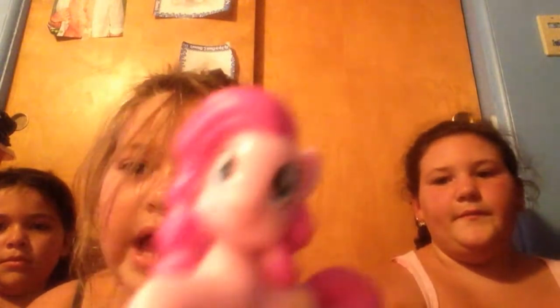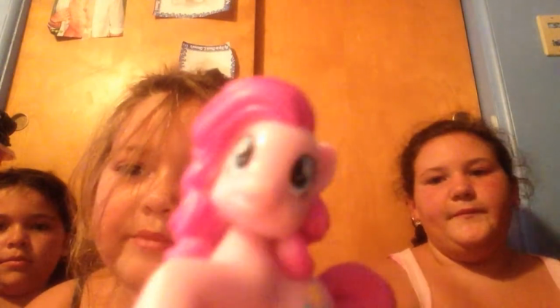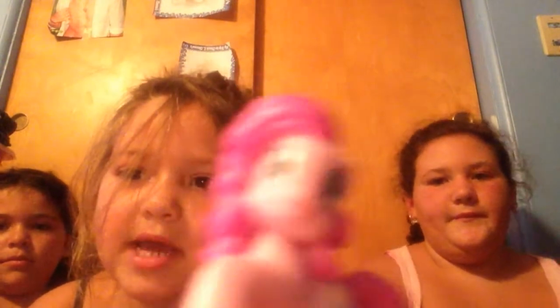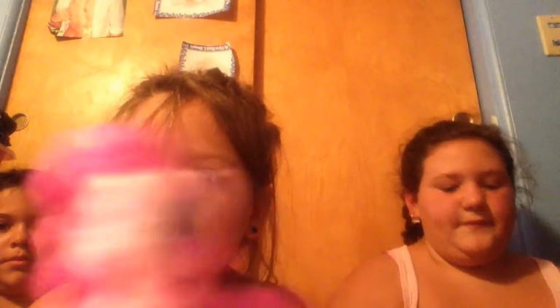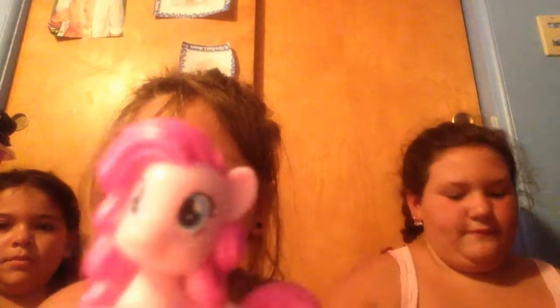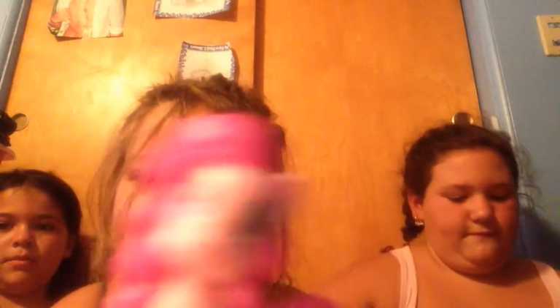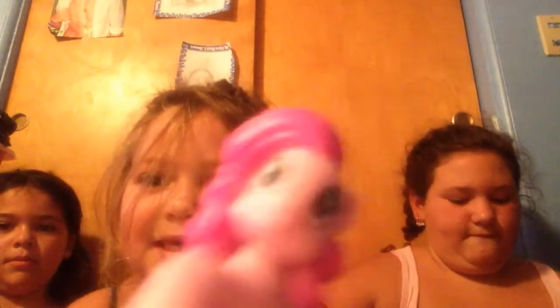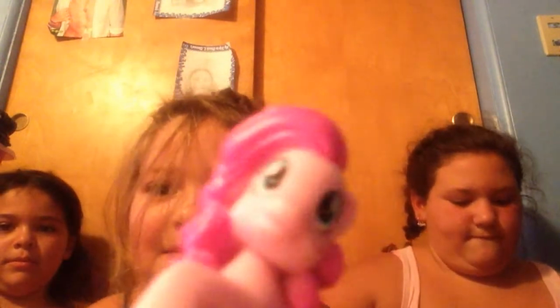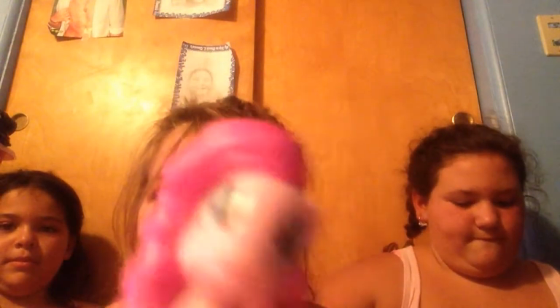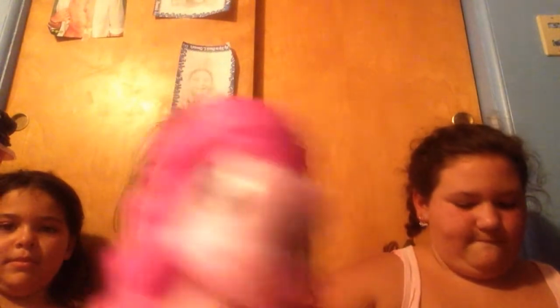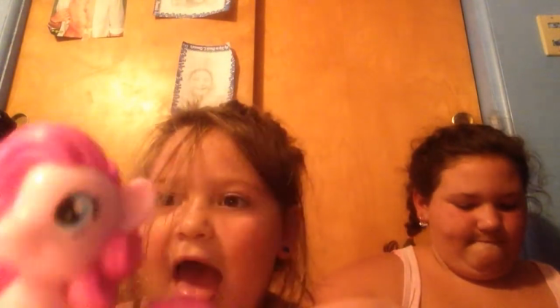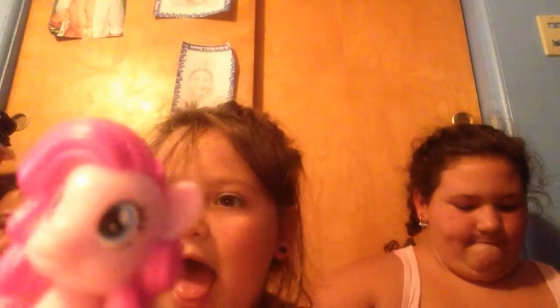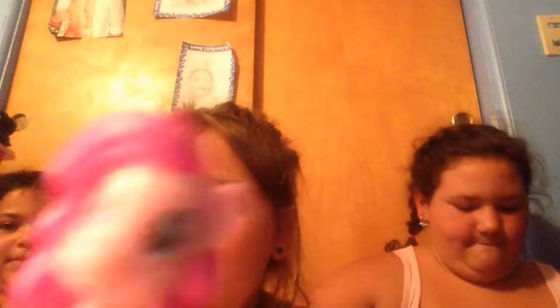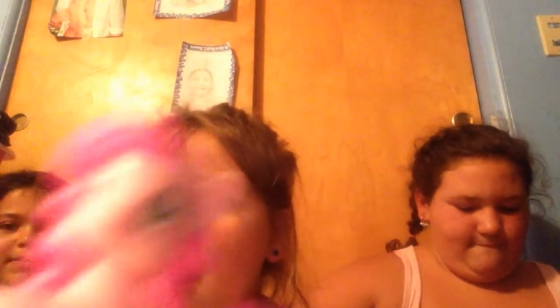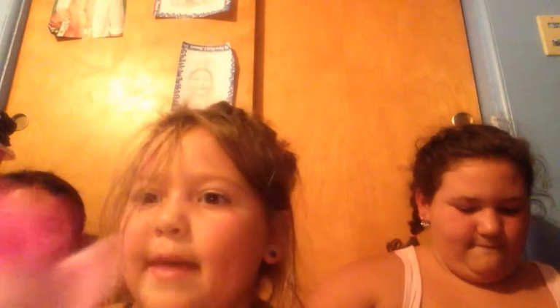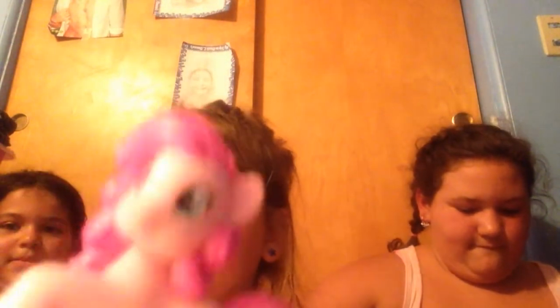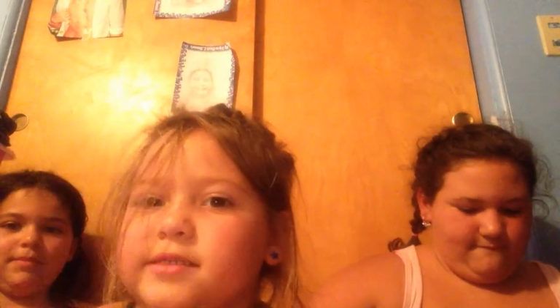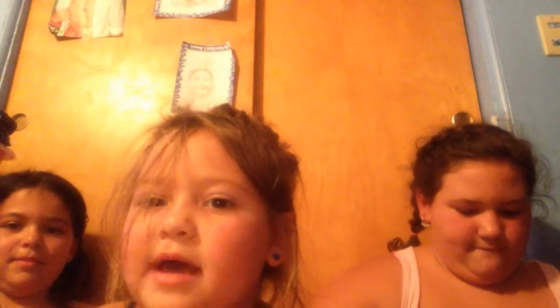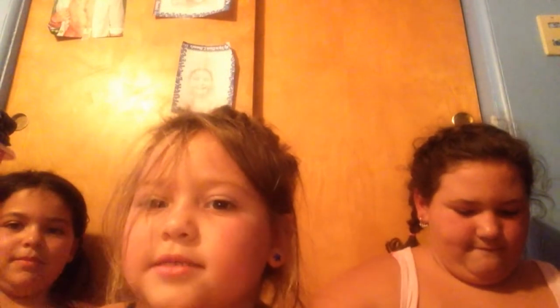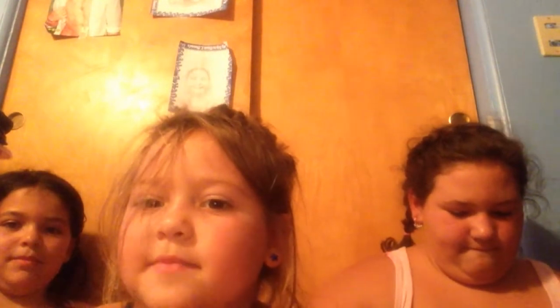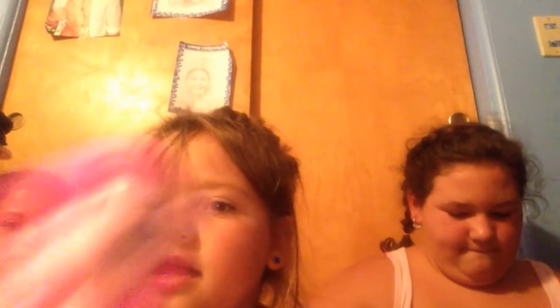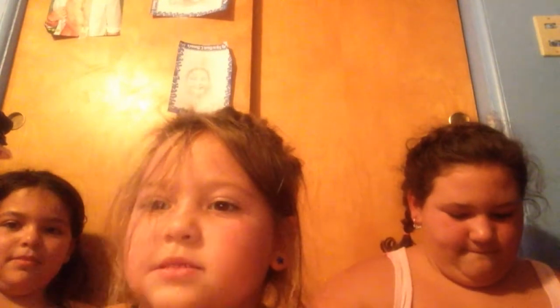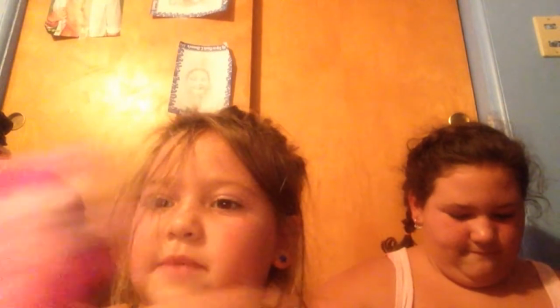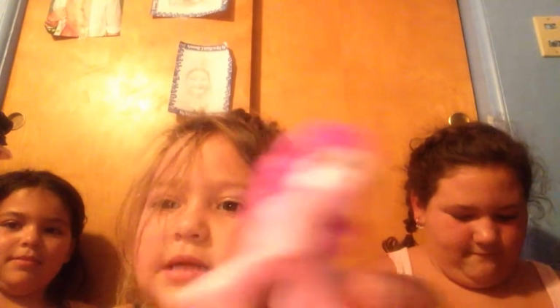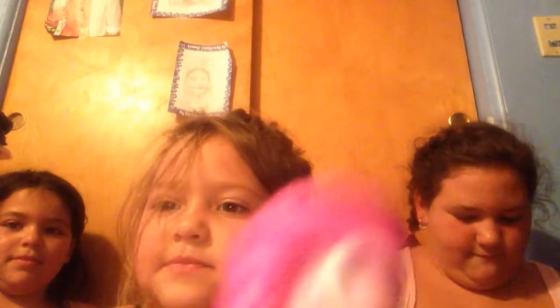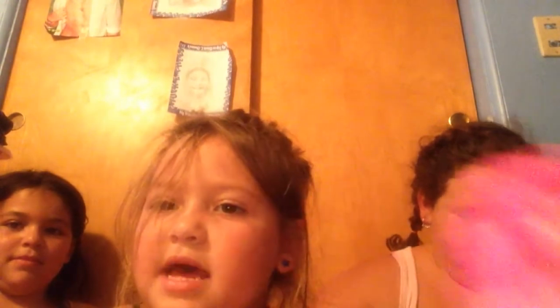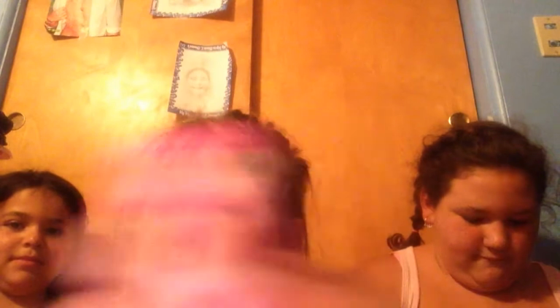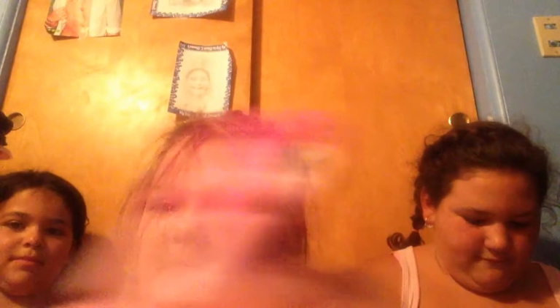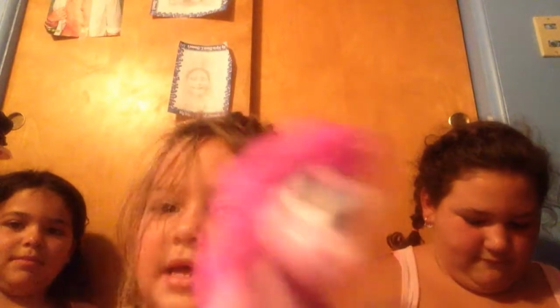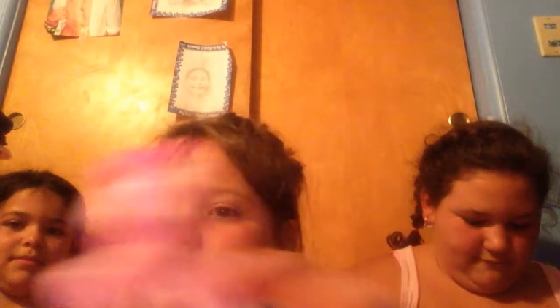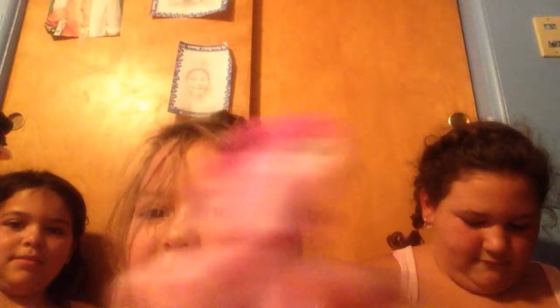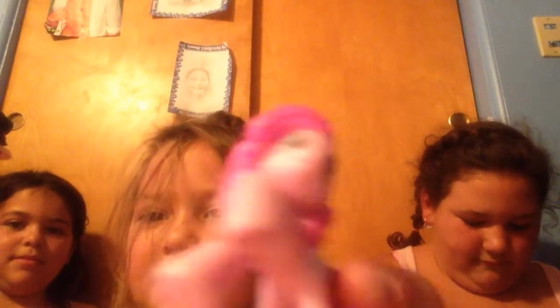Hi, my name is Pinkie Pie. Bouncy, bouncy, bouncy, bouncy, bouncy, bouncy, bouncy.